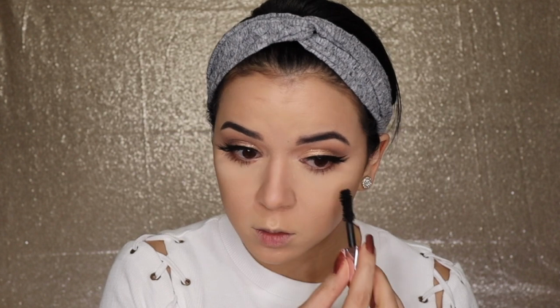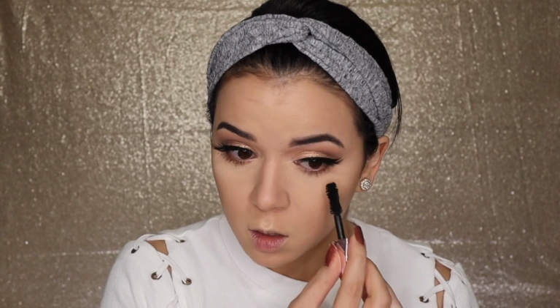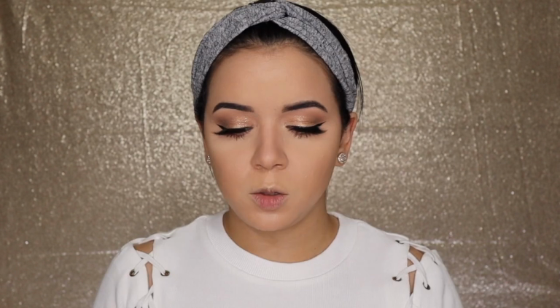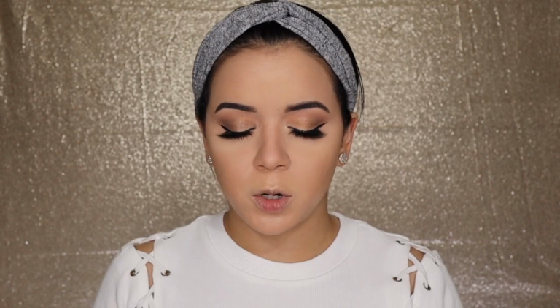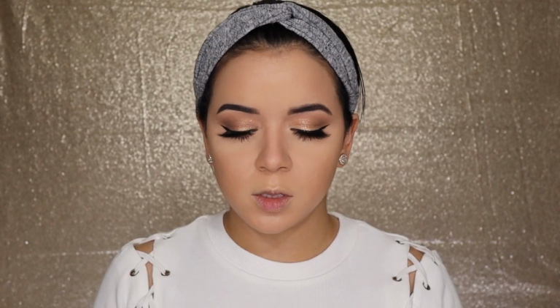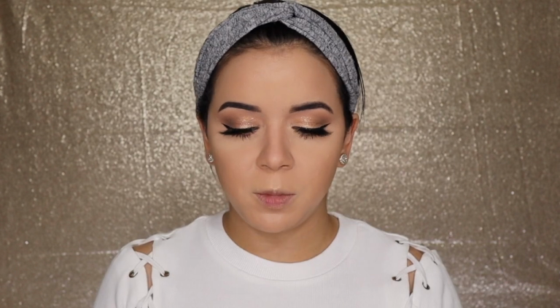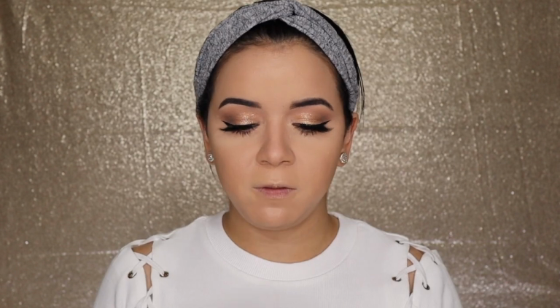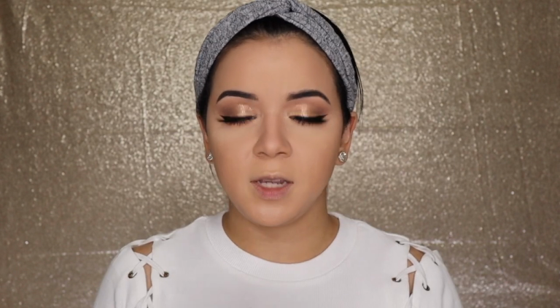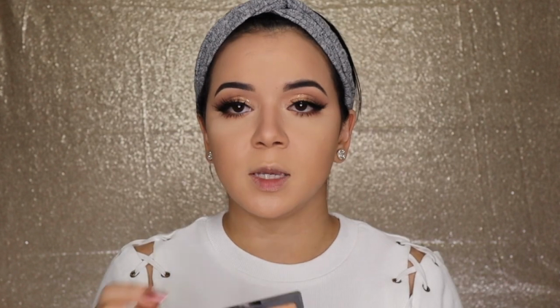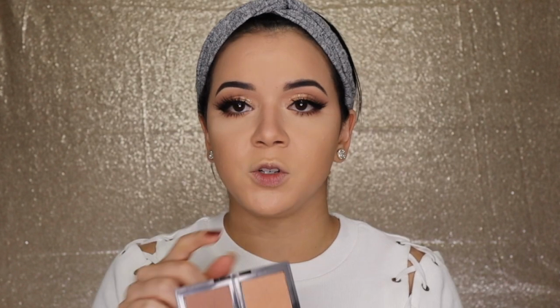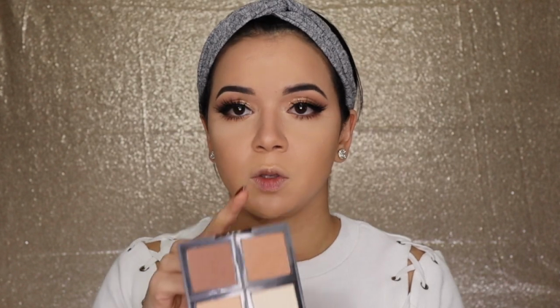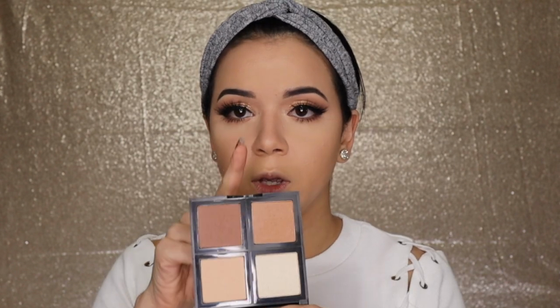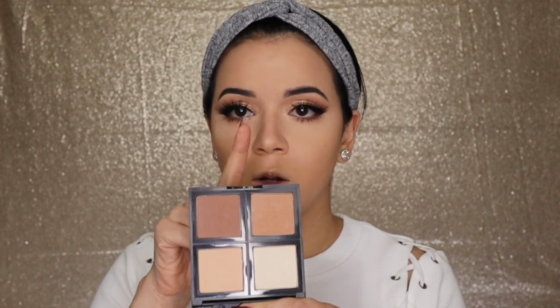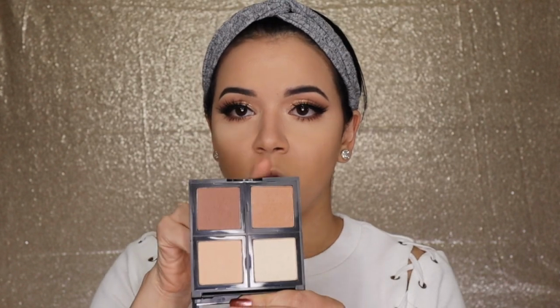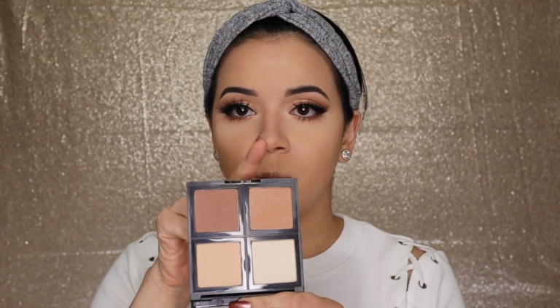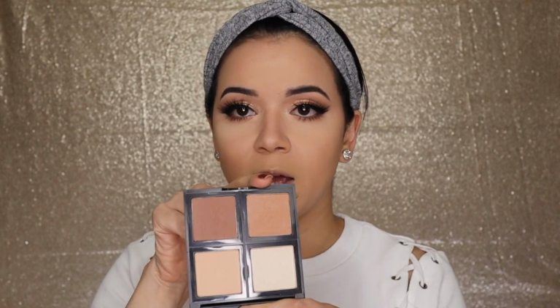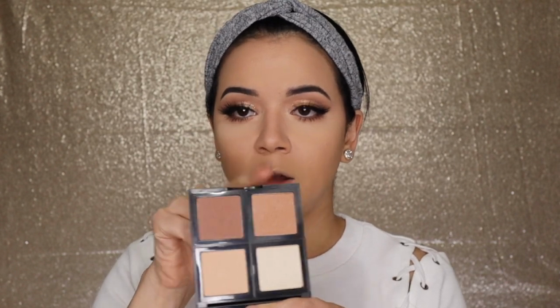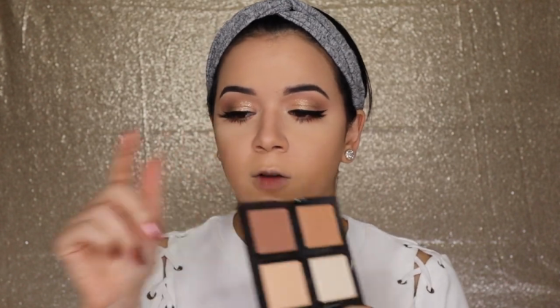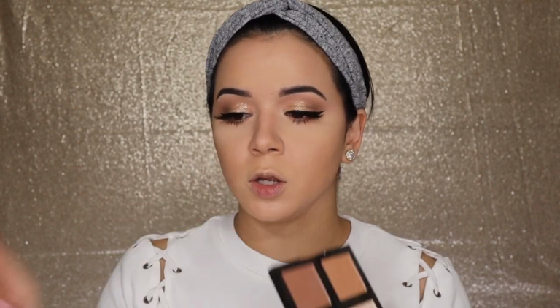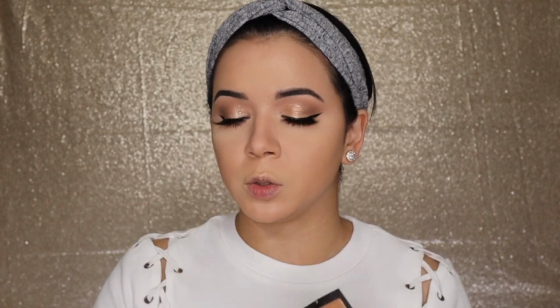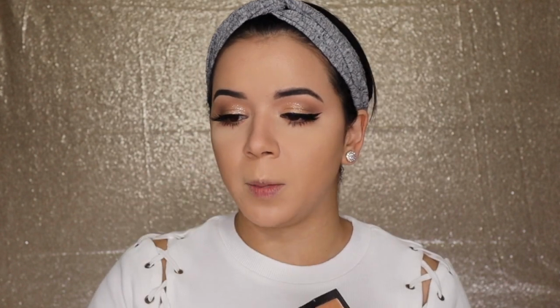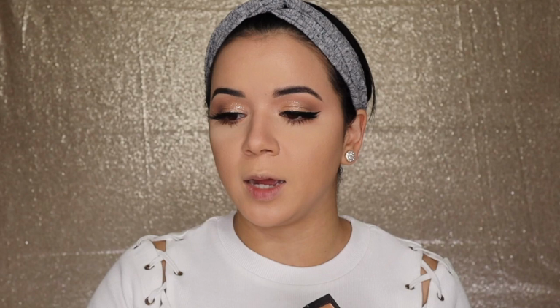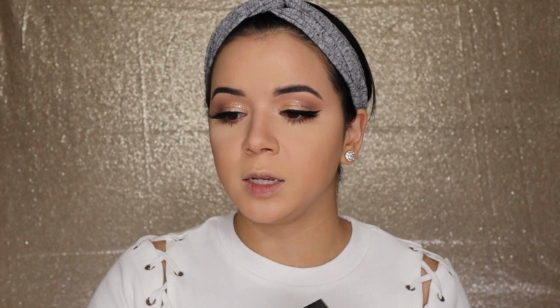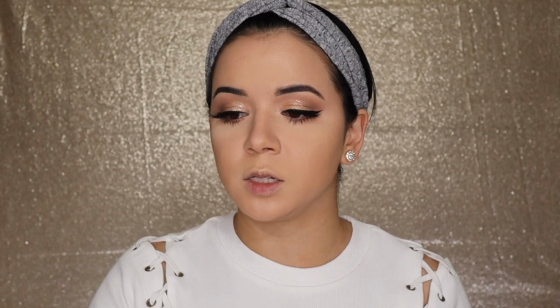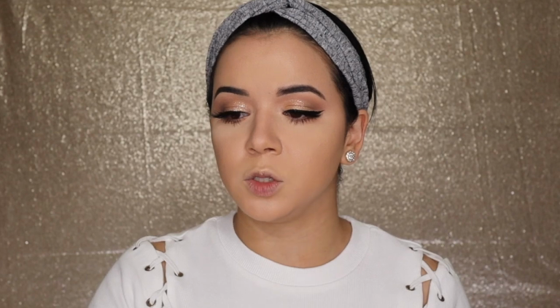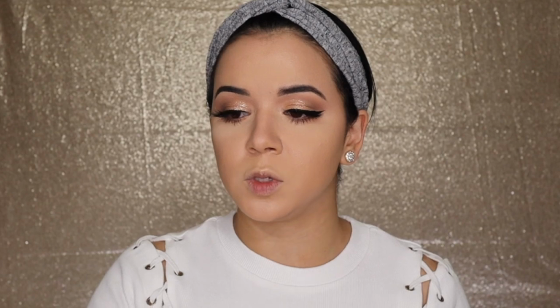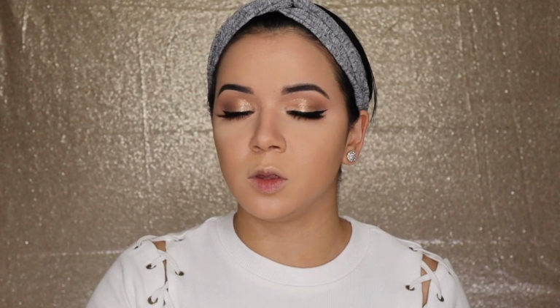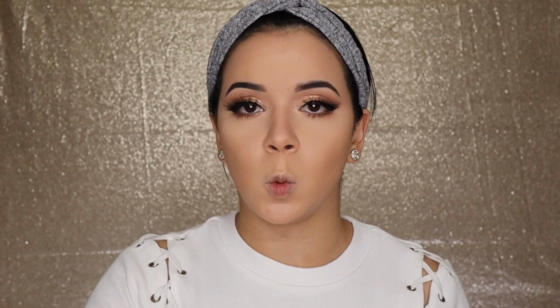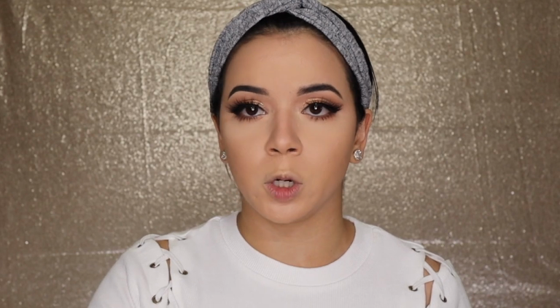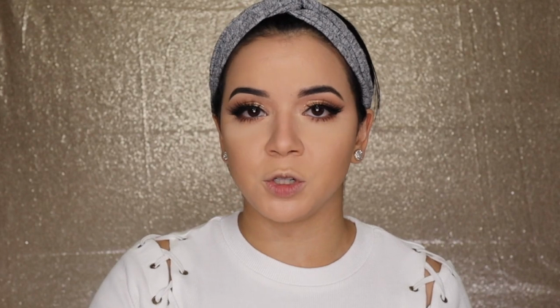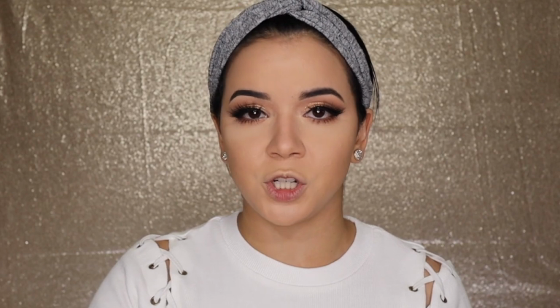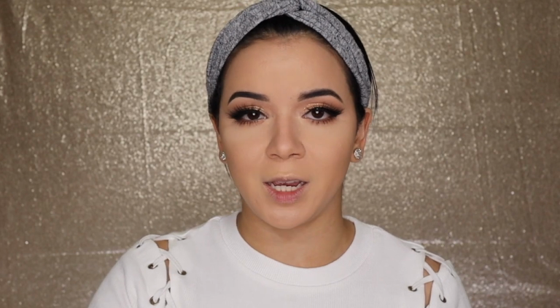To bronze off the face, I'm going in with my e.l.f. contour palette and using the warm shade.